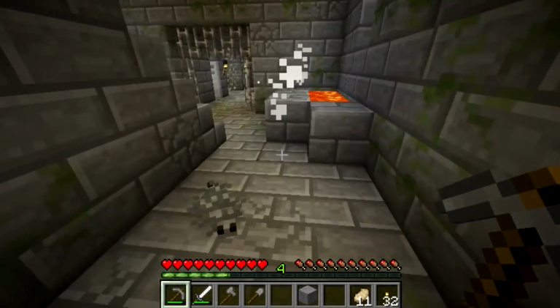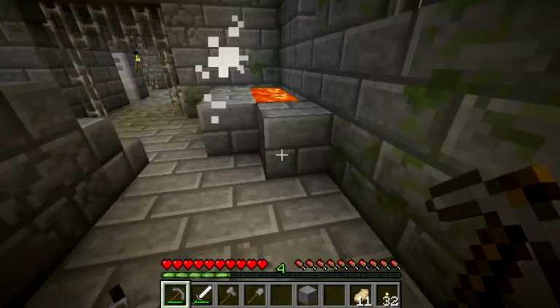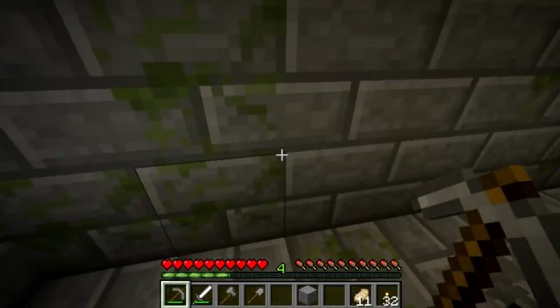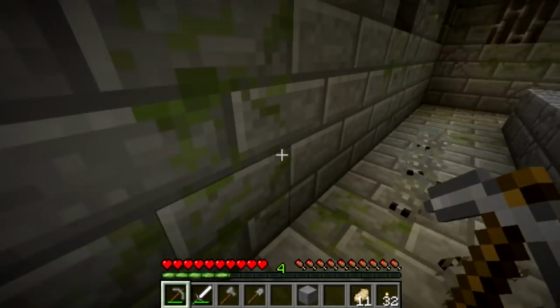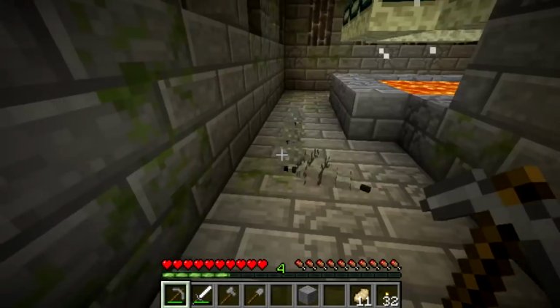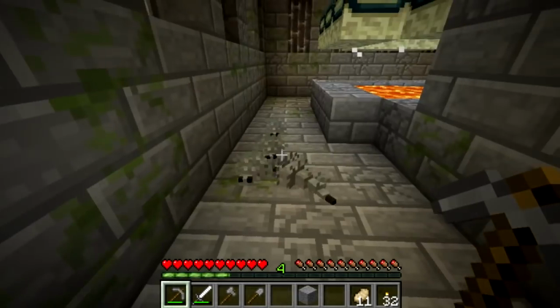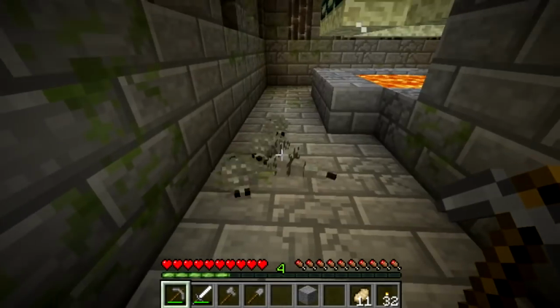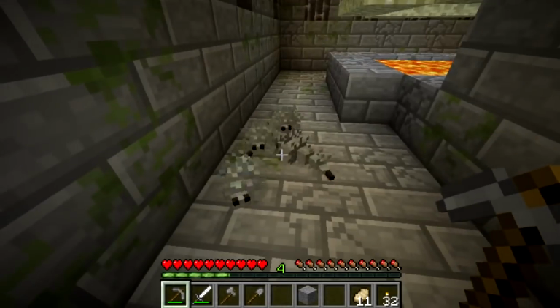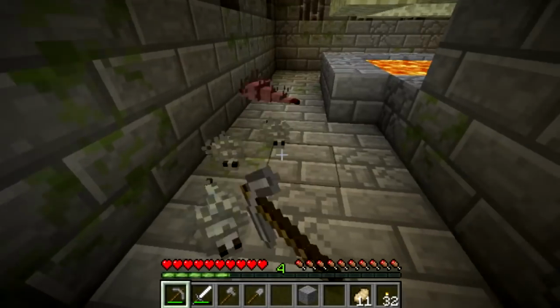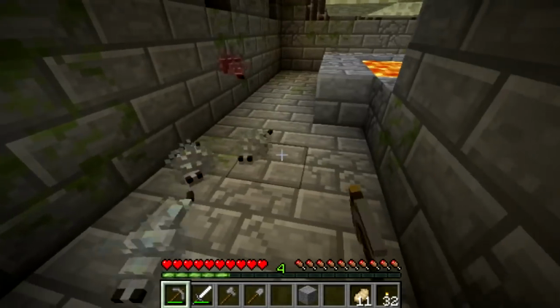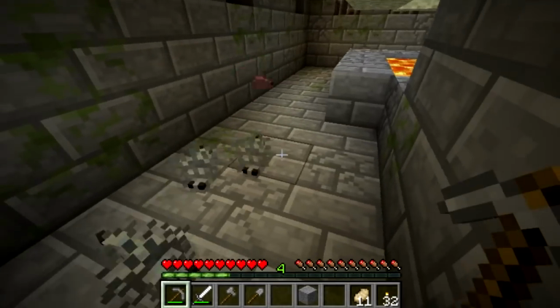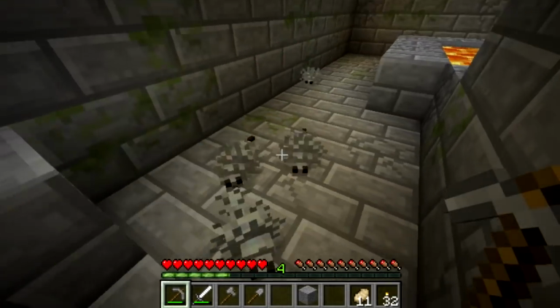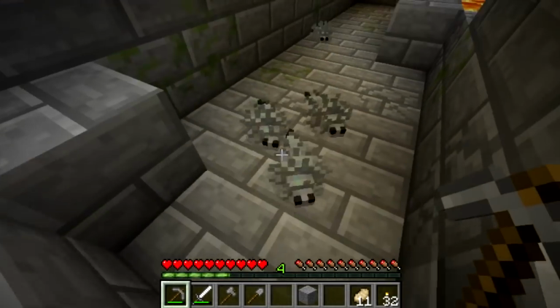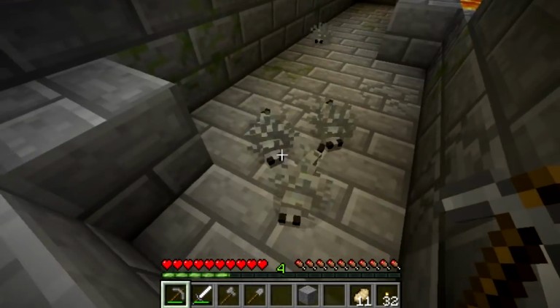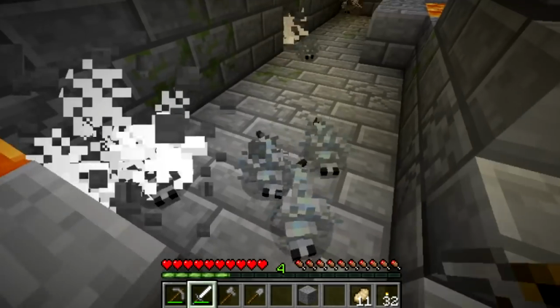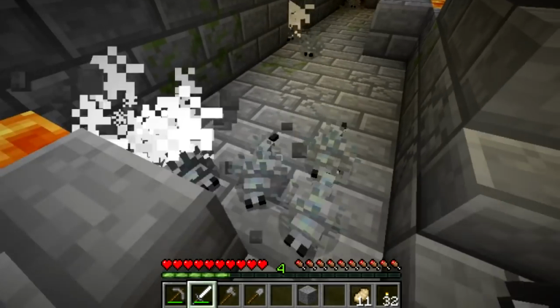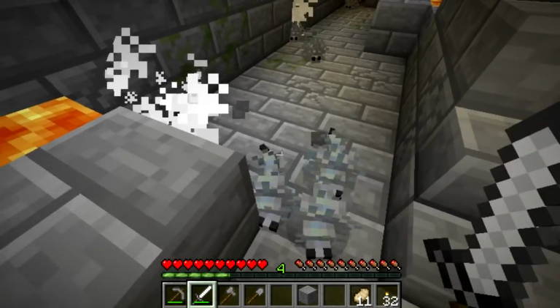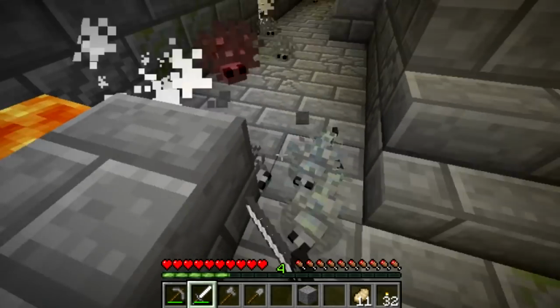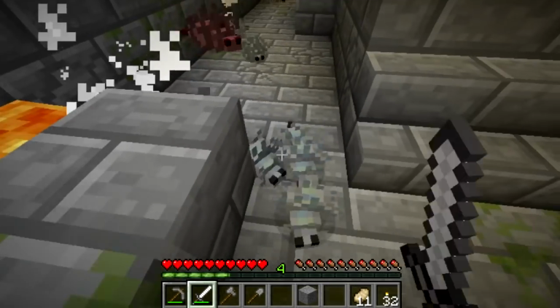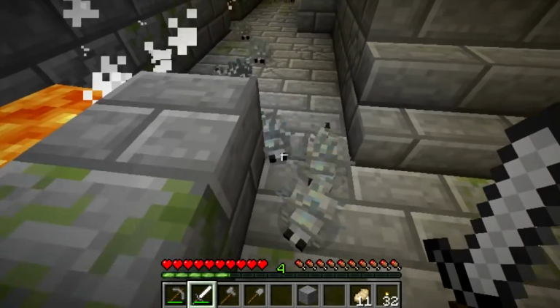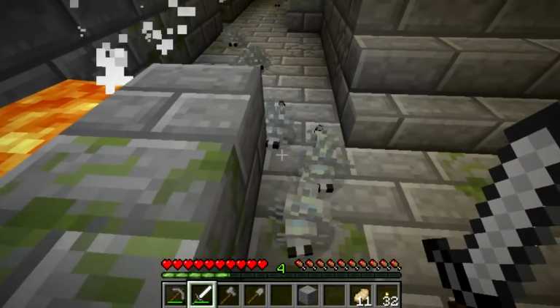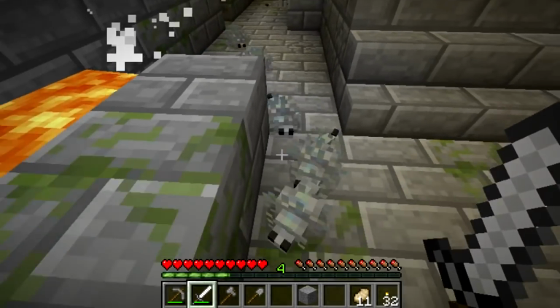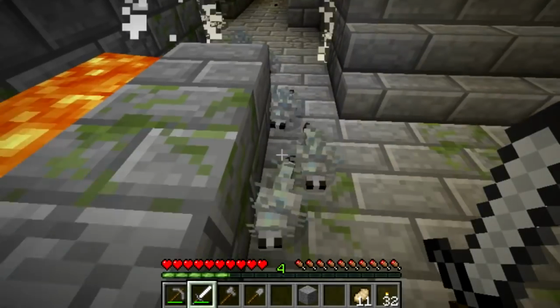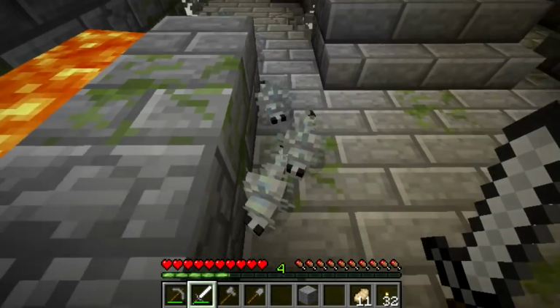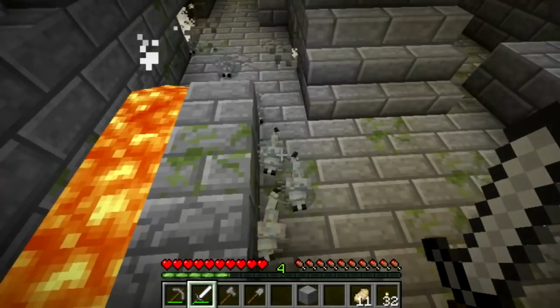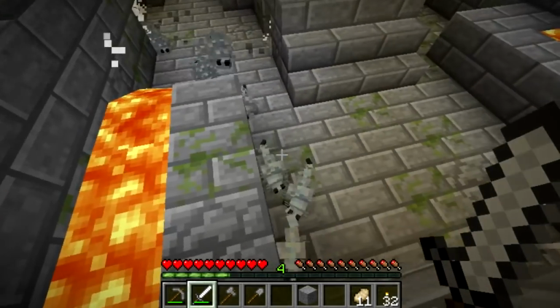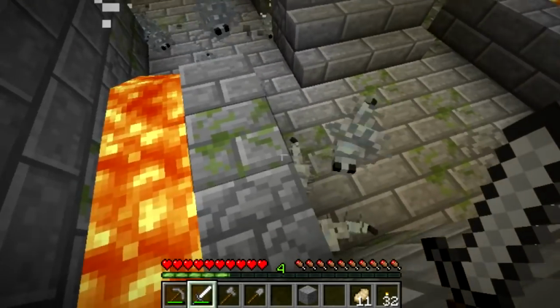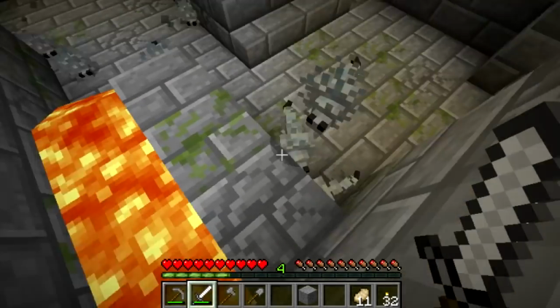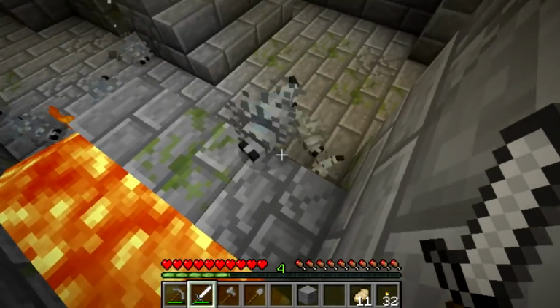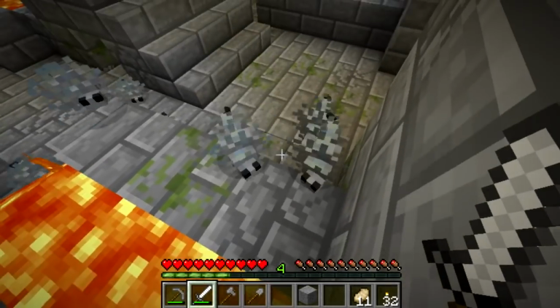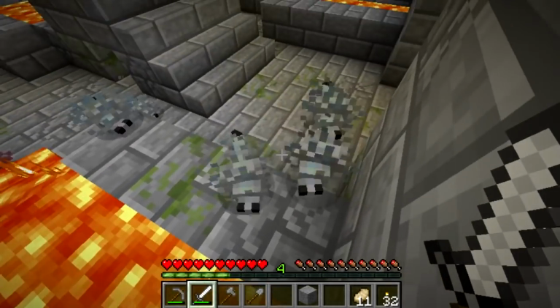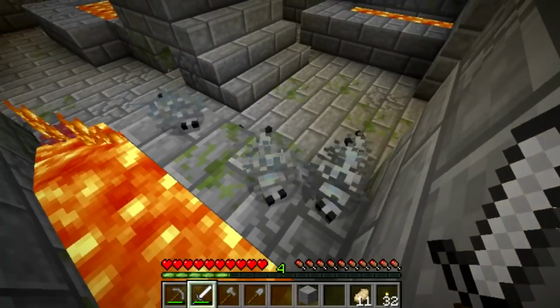Now, as there's always lava inside this room as well, it makes a swarm of Silverfish quite hard to deal with if you get overrun.